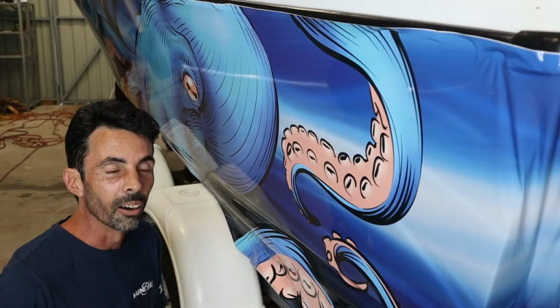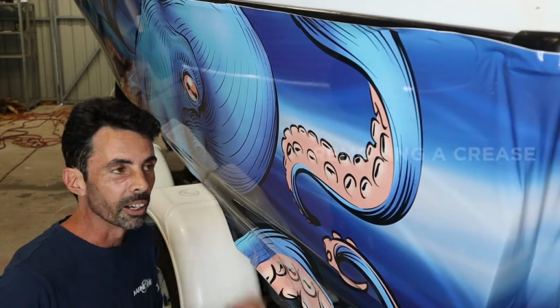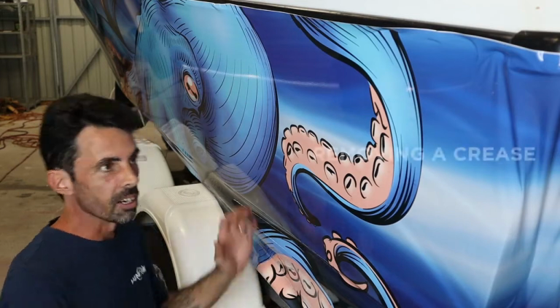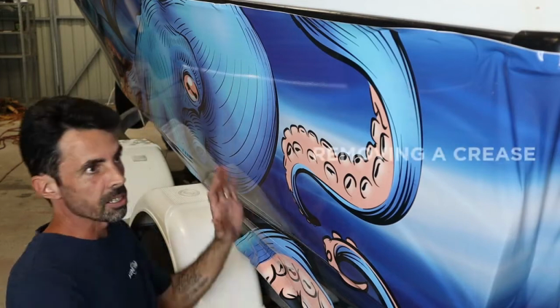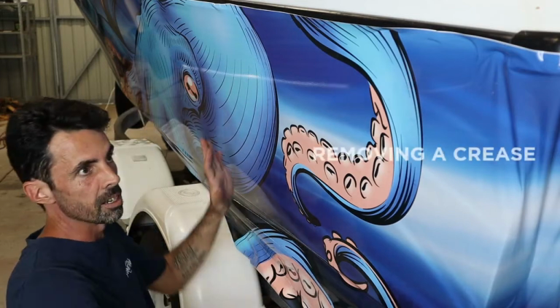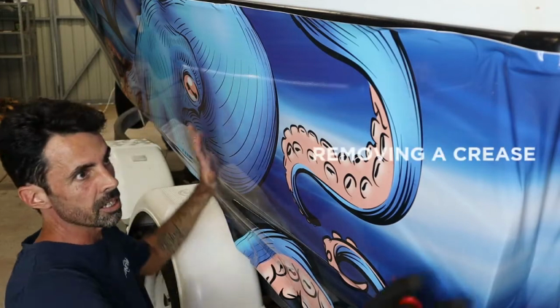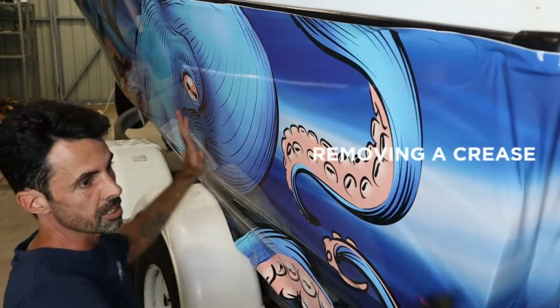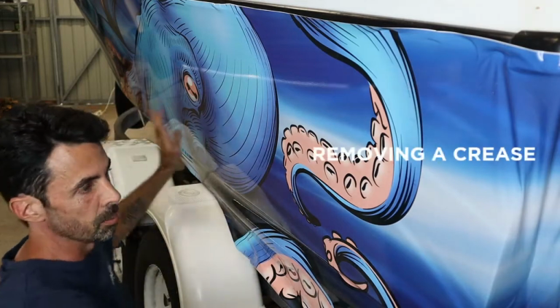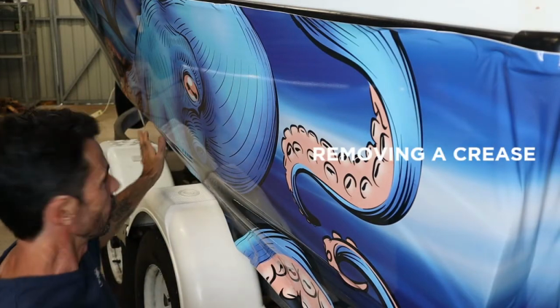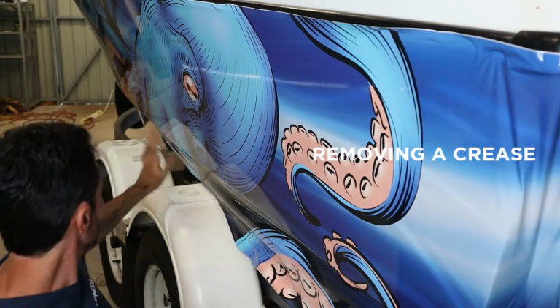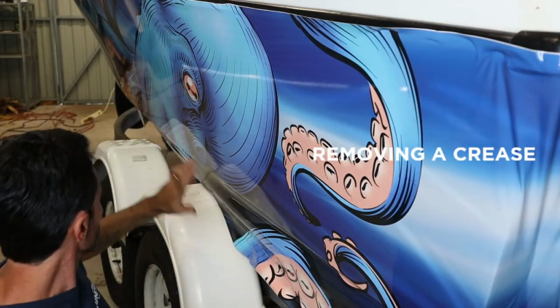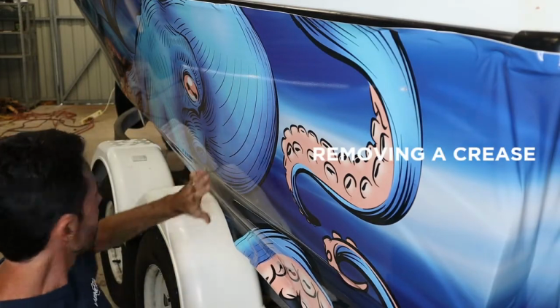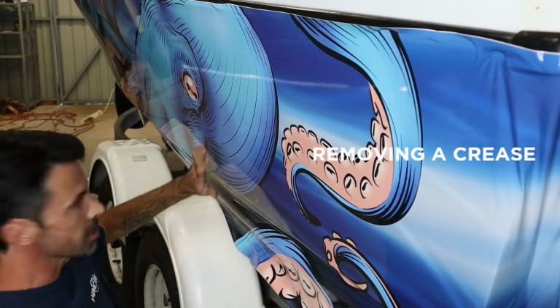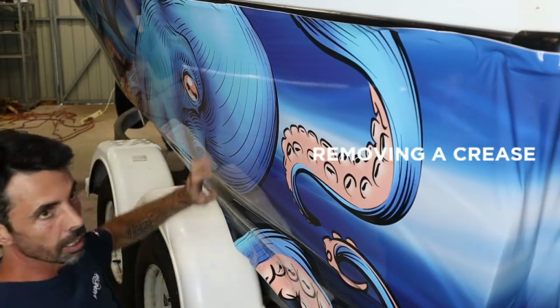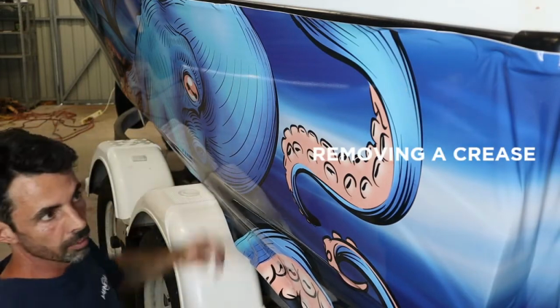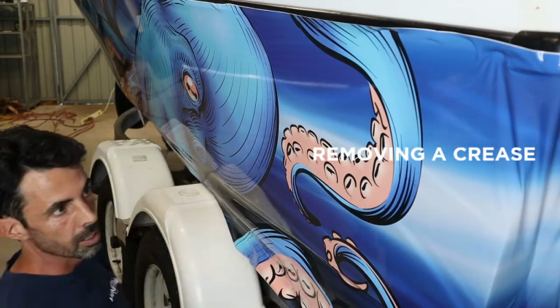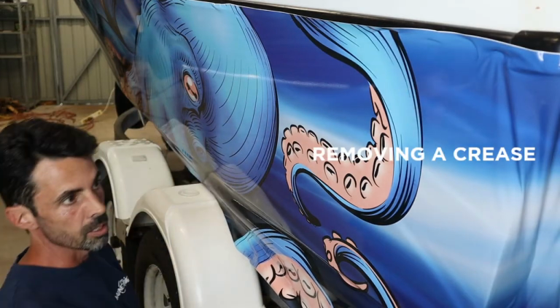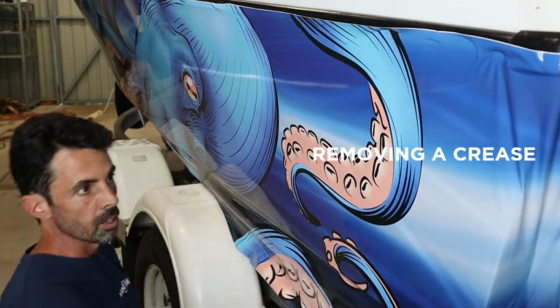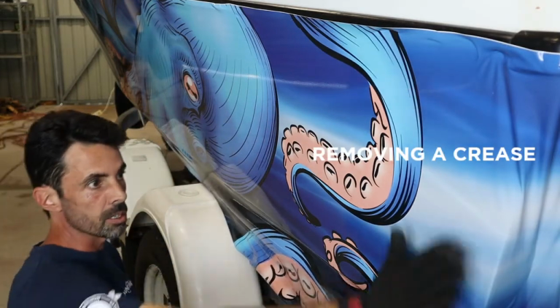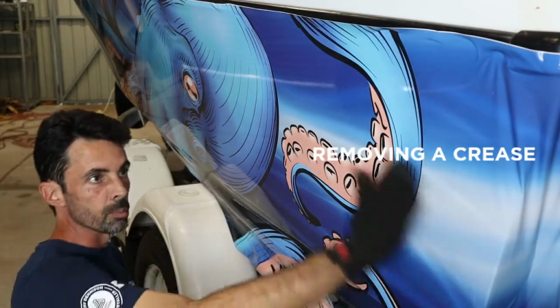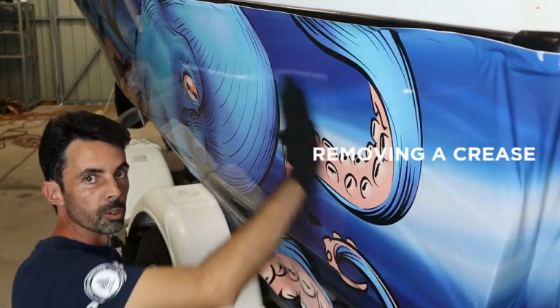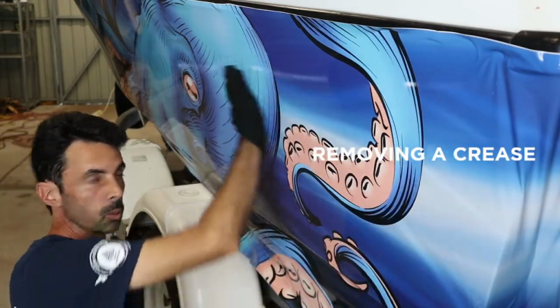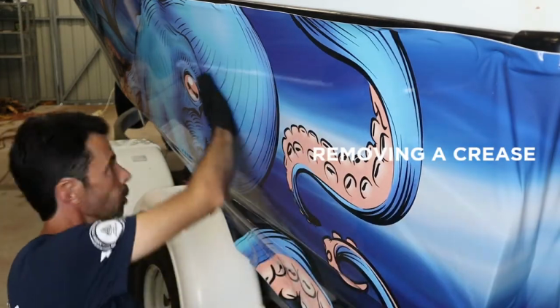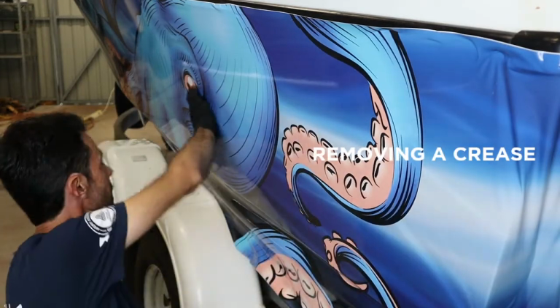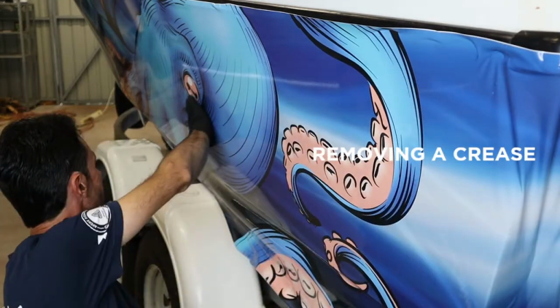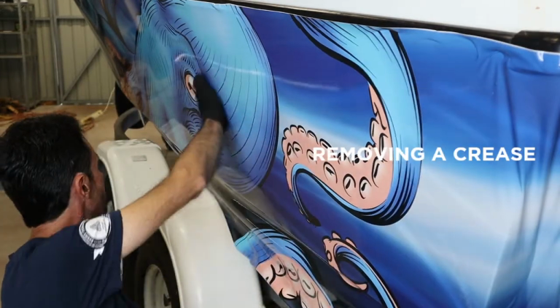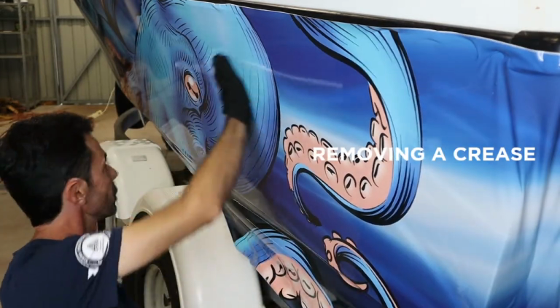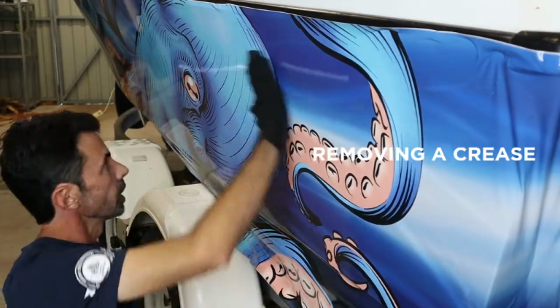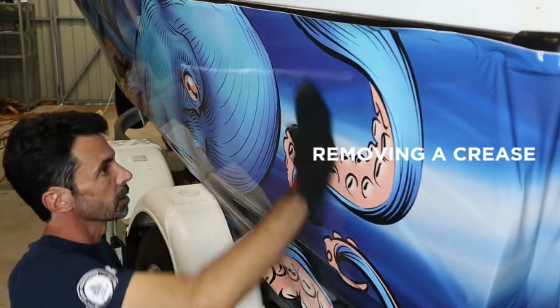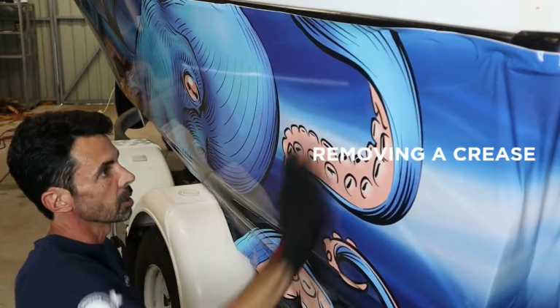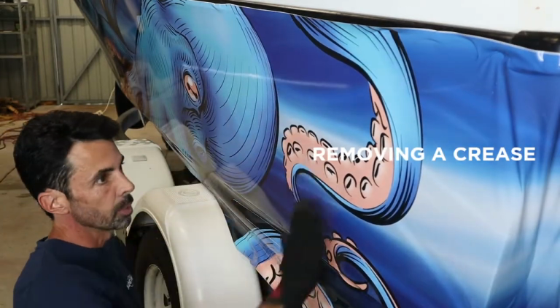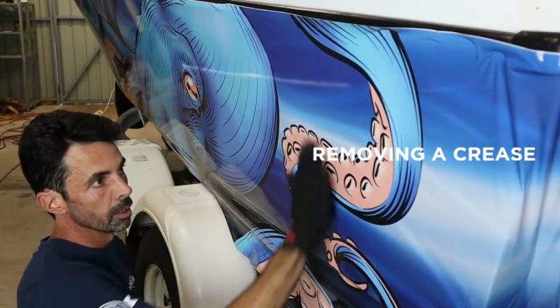We've got it all glassed out and it's nice and smooth all the way down the entire length of the boat.